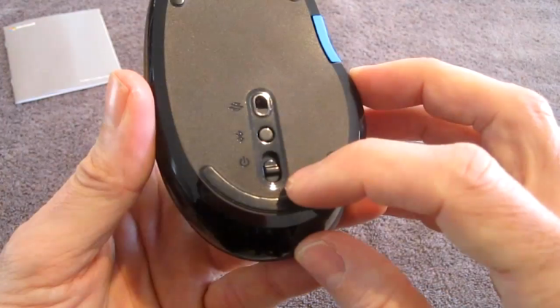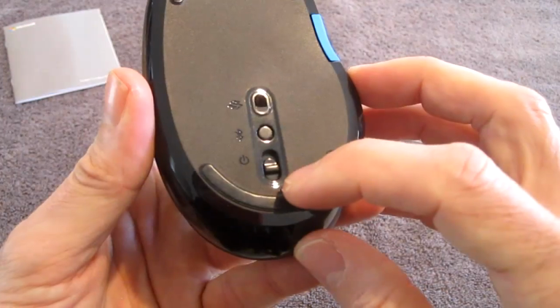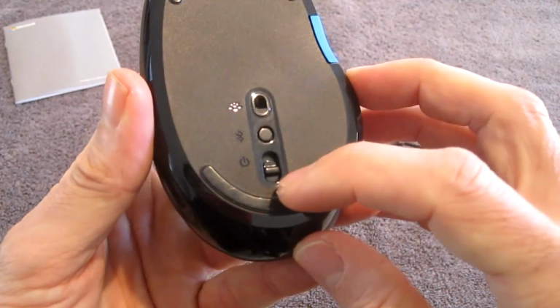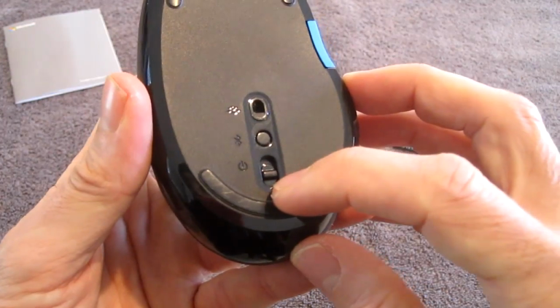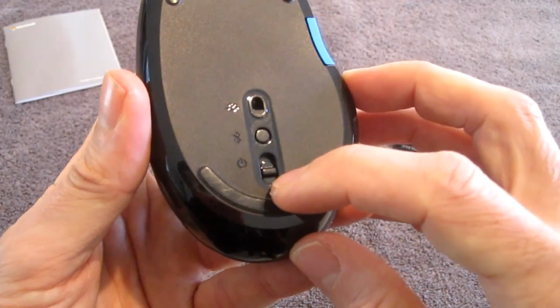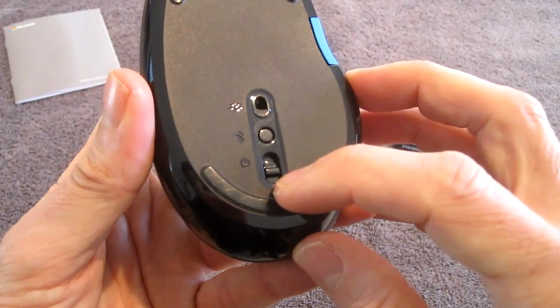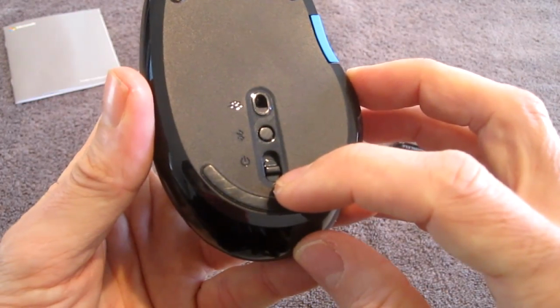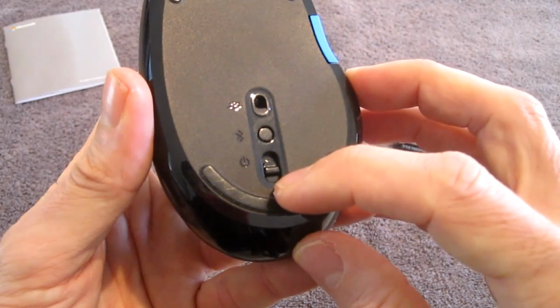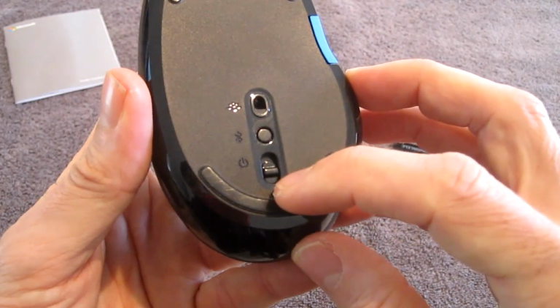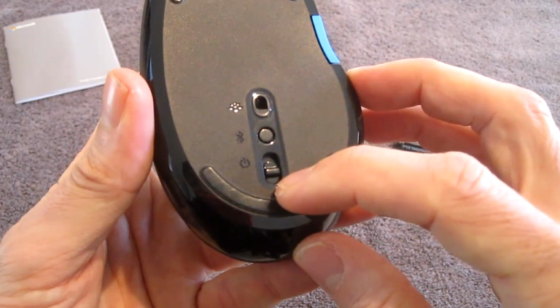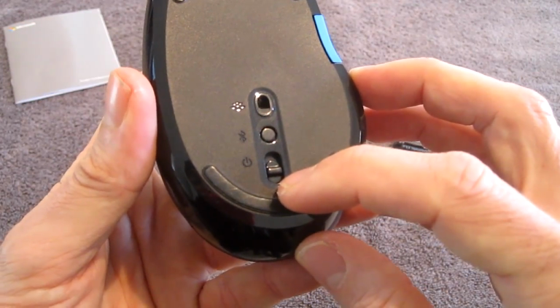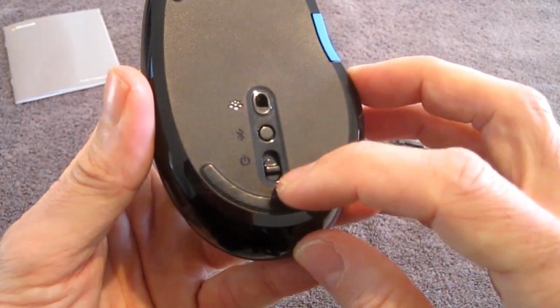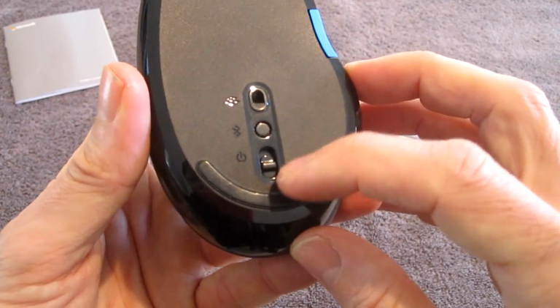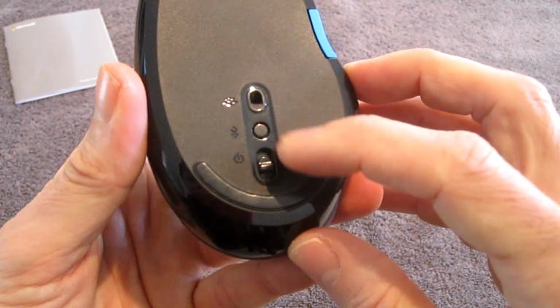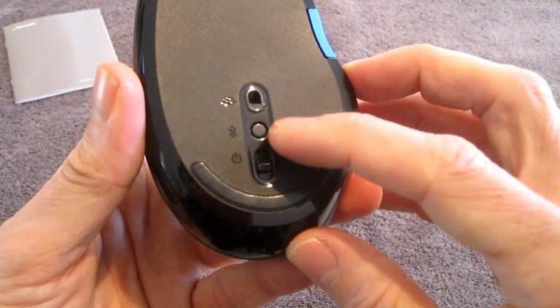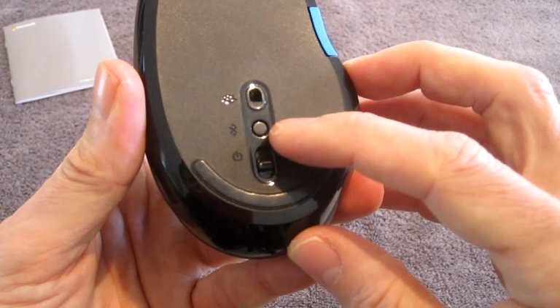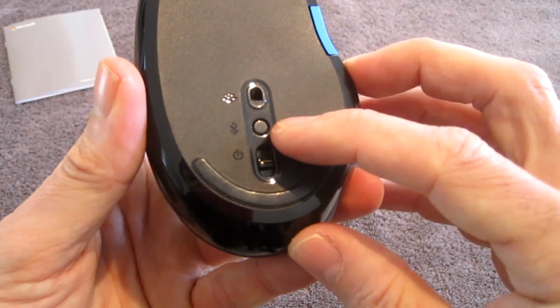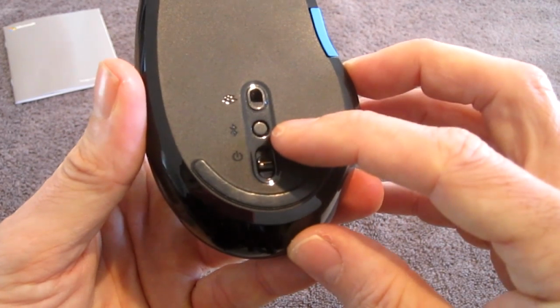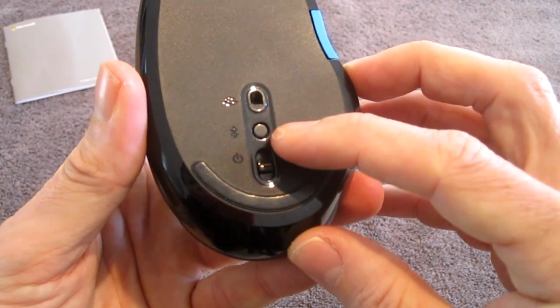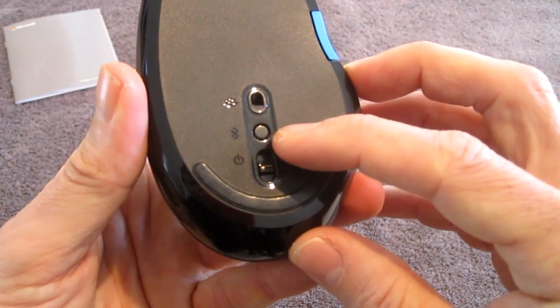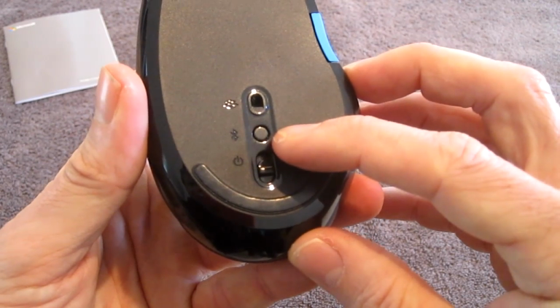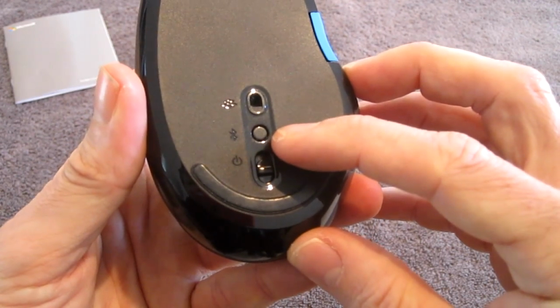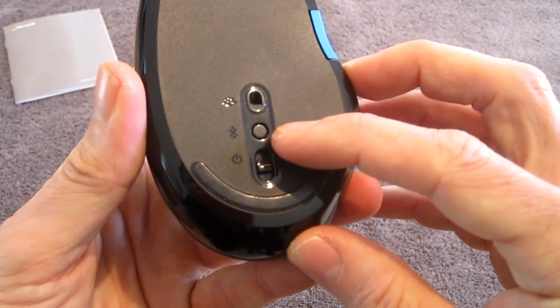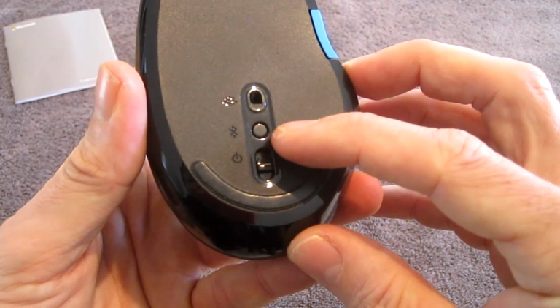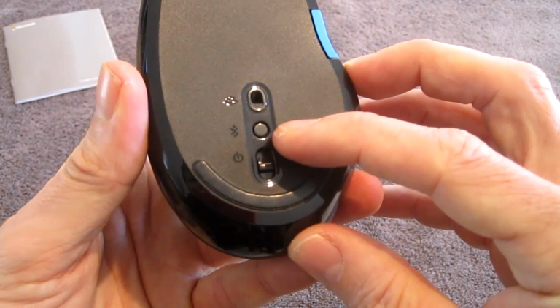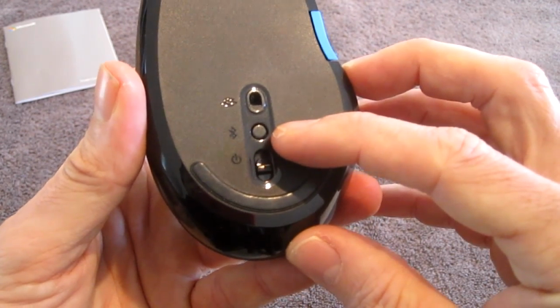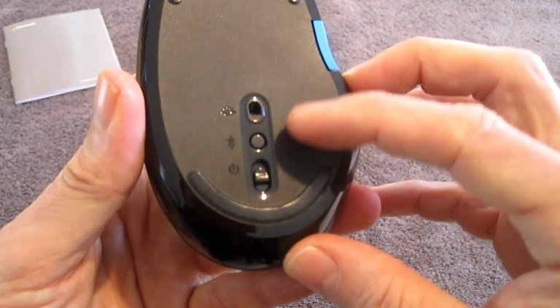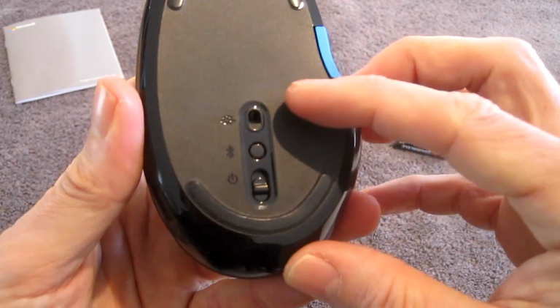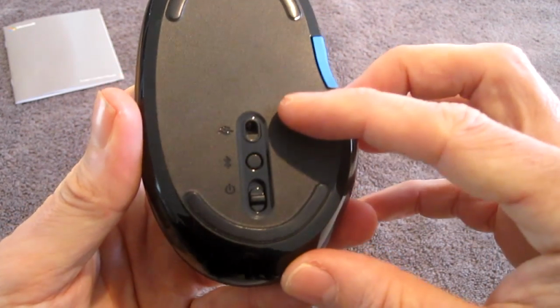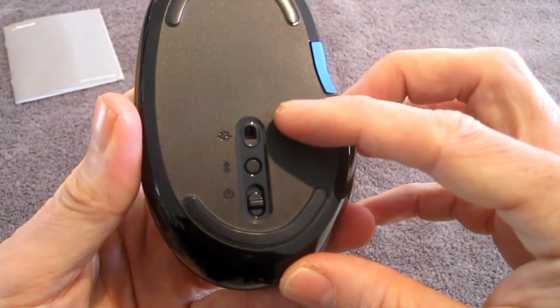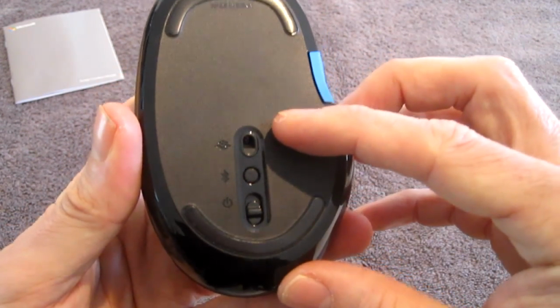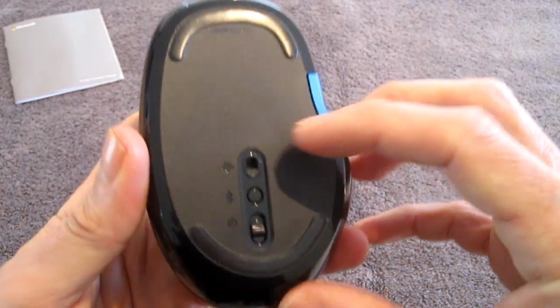There's an on-off button right there, and the Bluetooth connector button, and the laser.